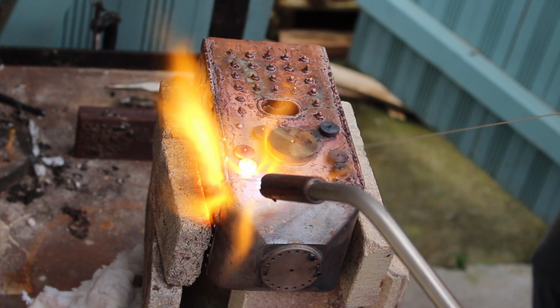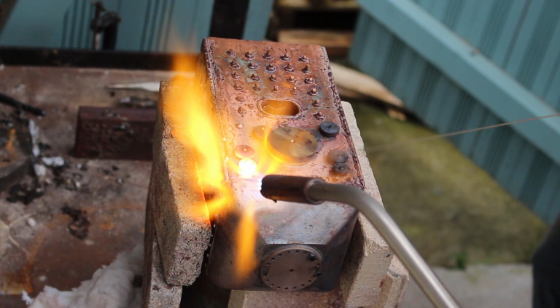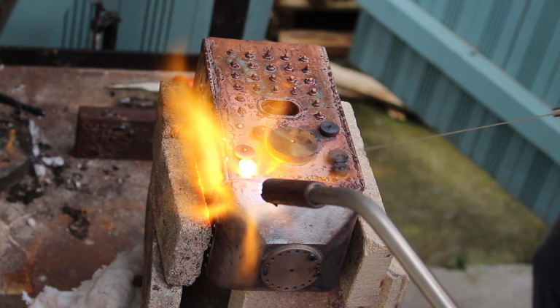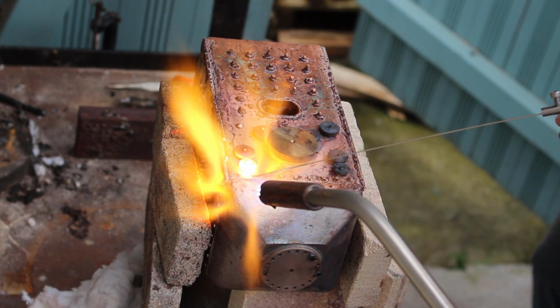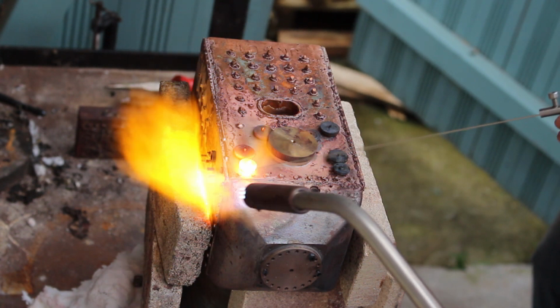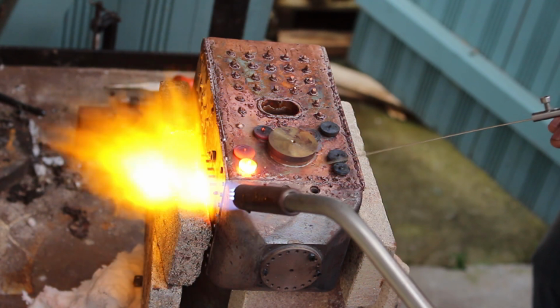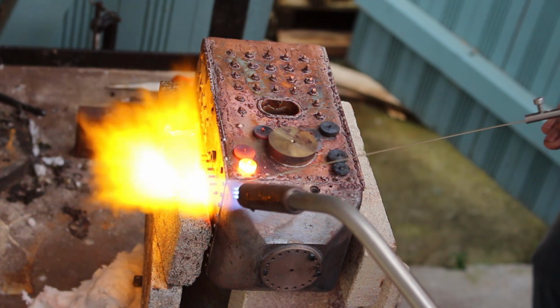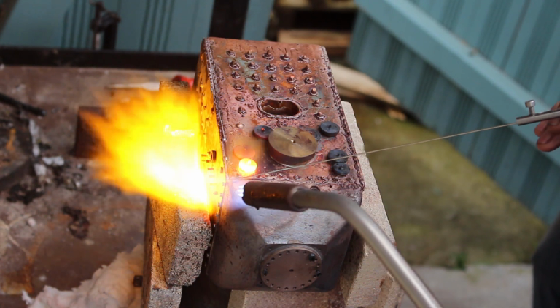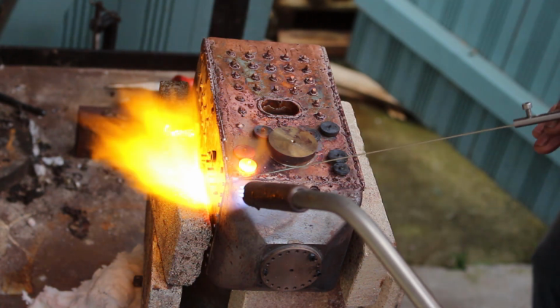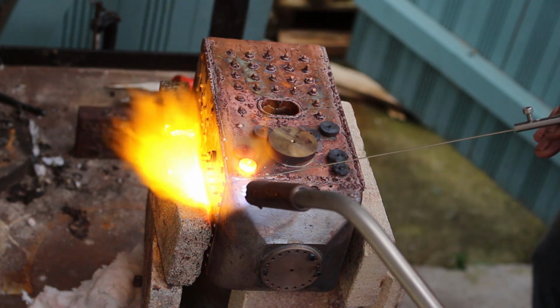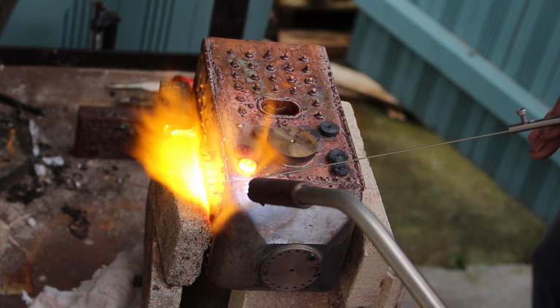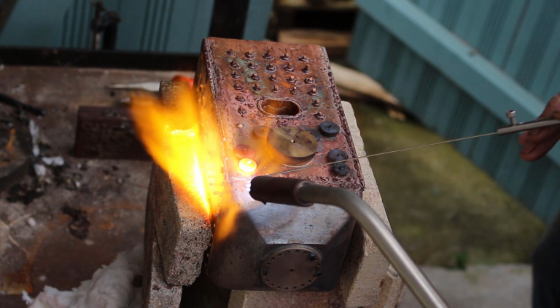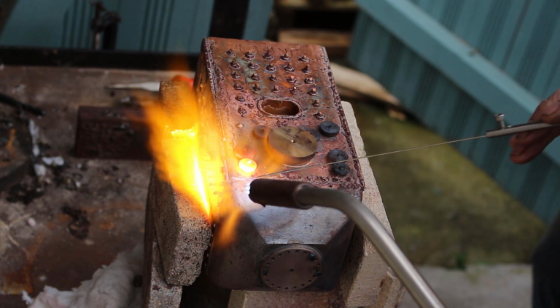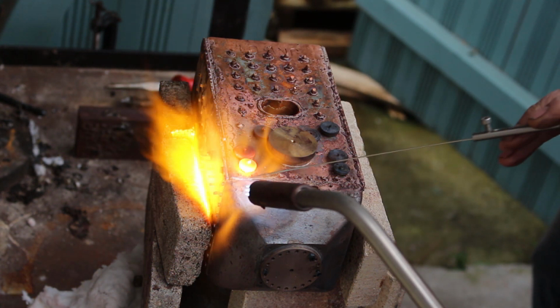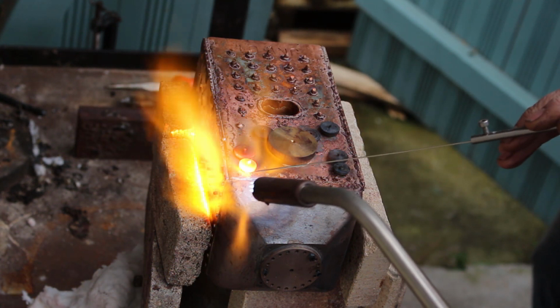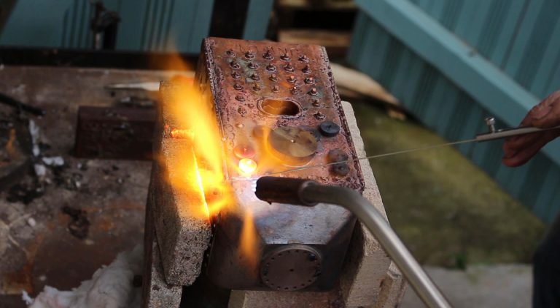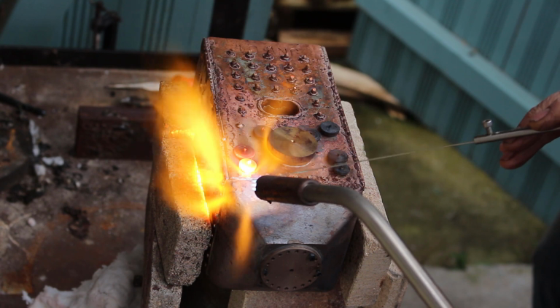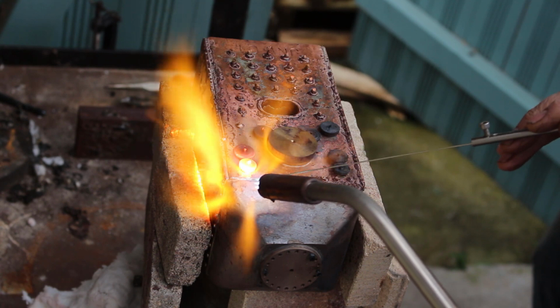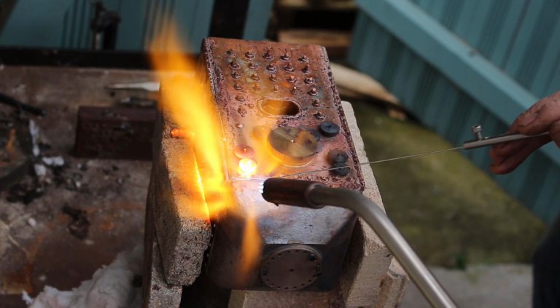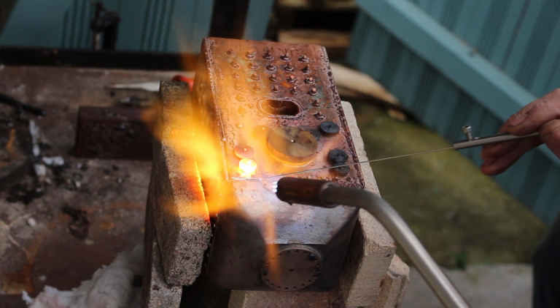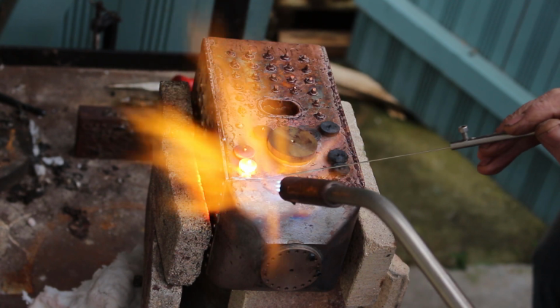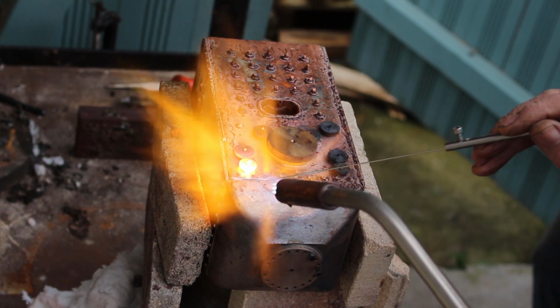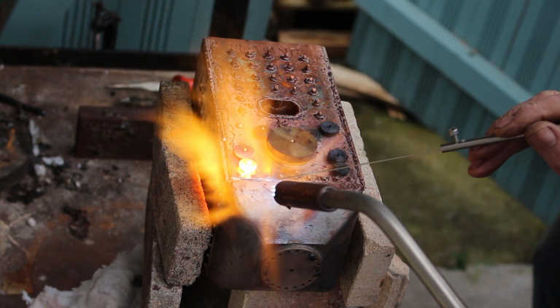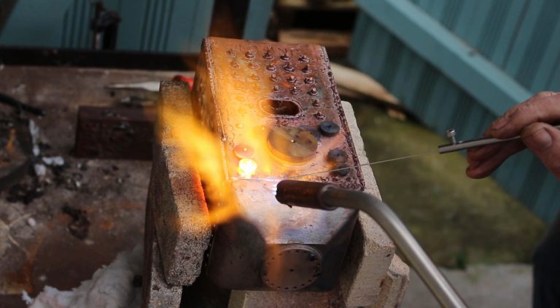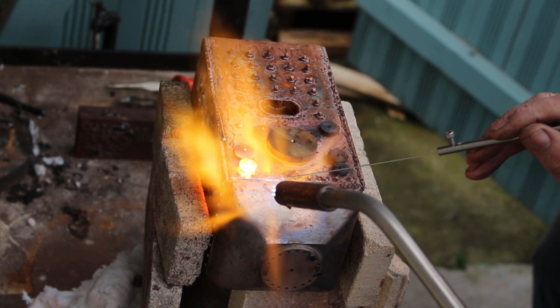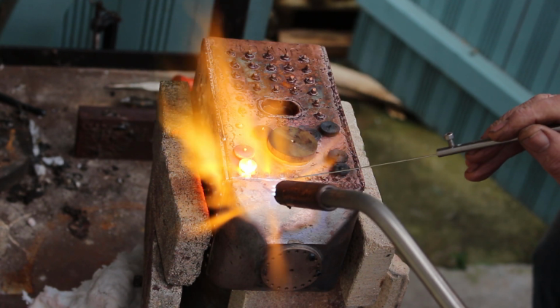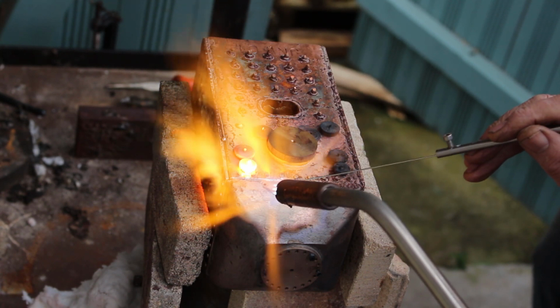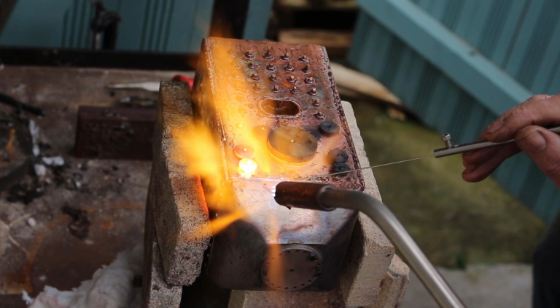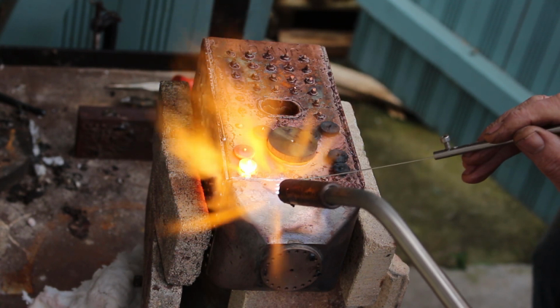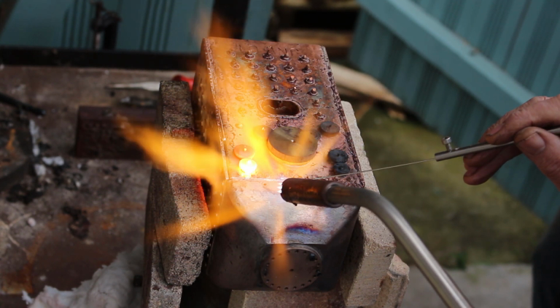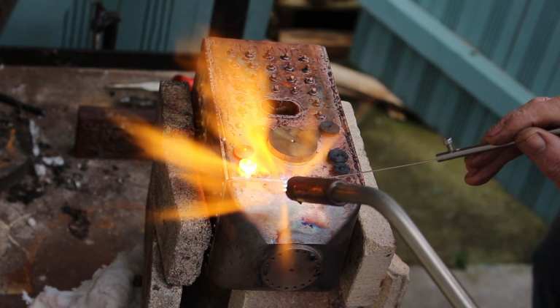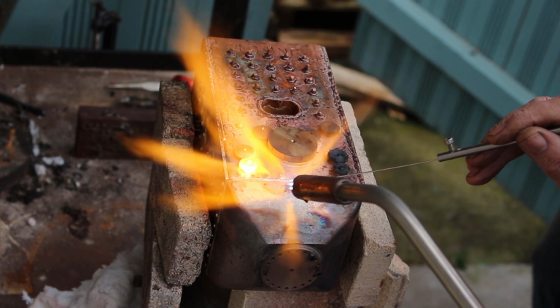Making sure that the heat in the joint melts the silver solder and not the torch flame.